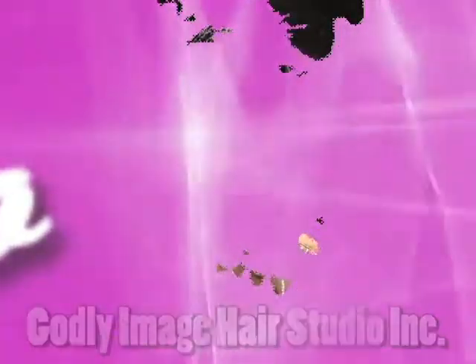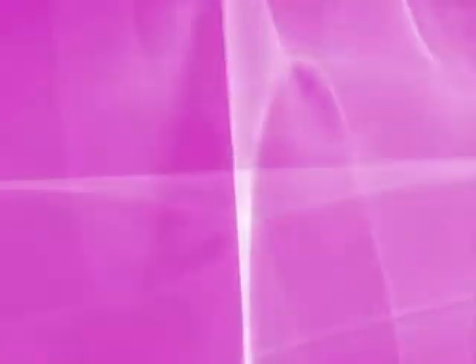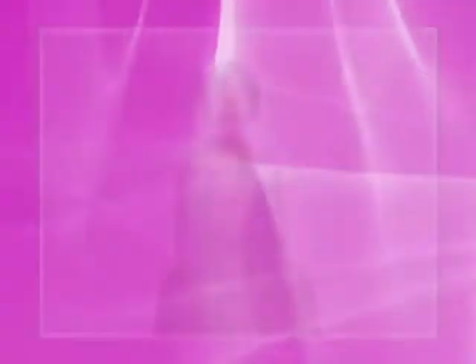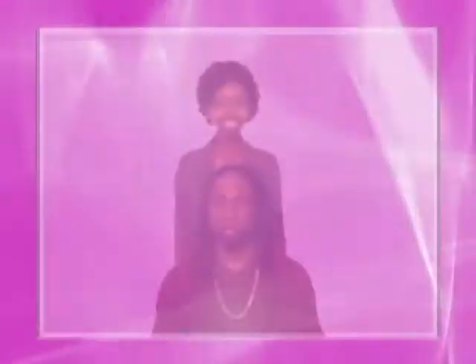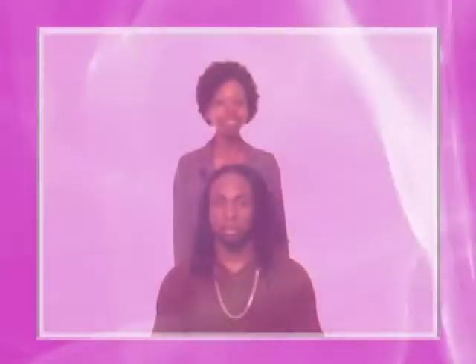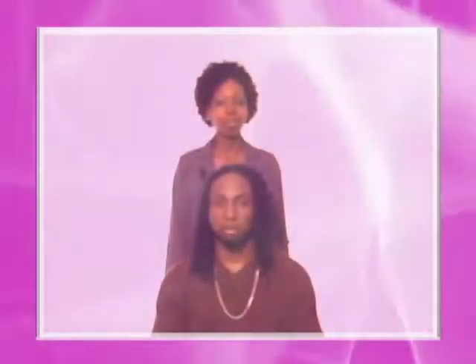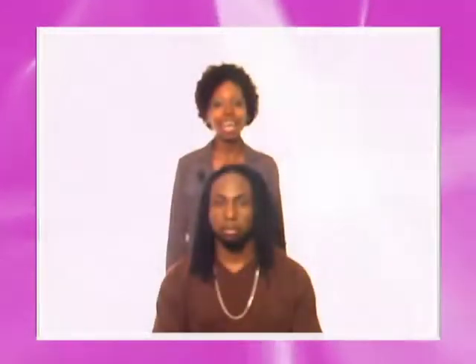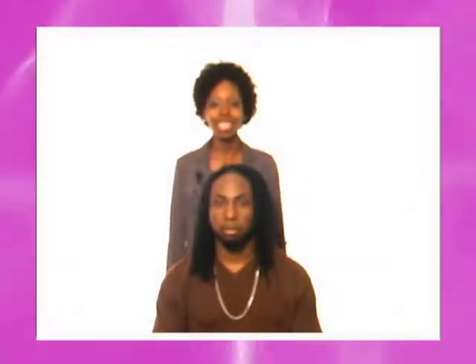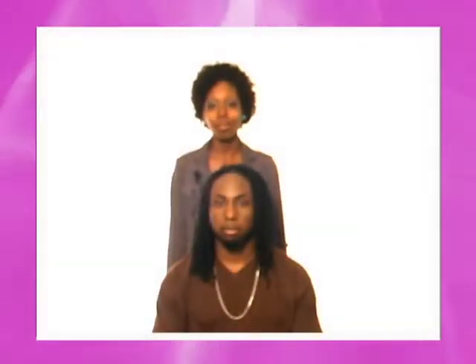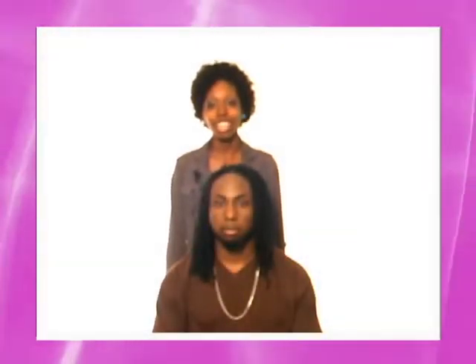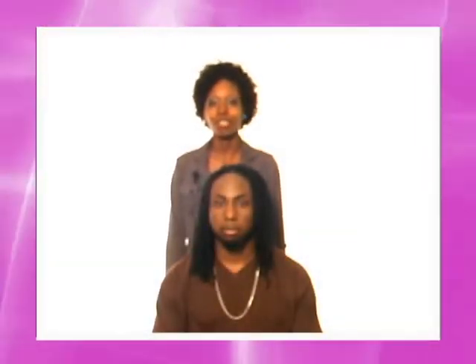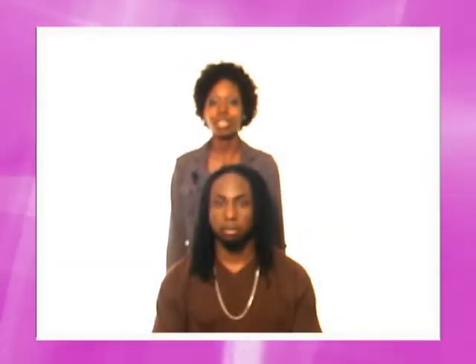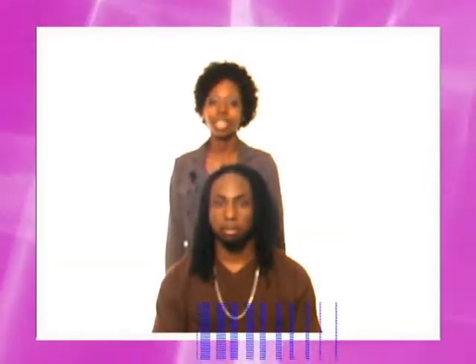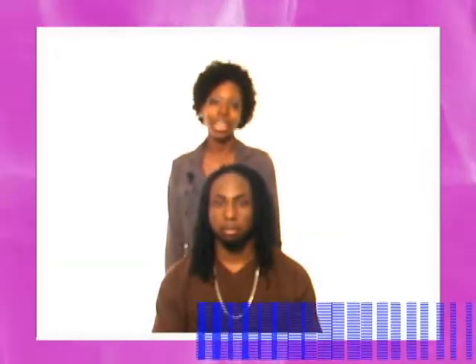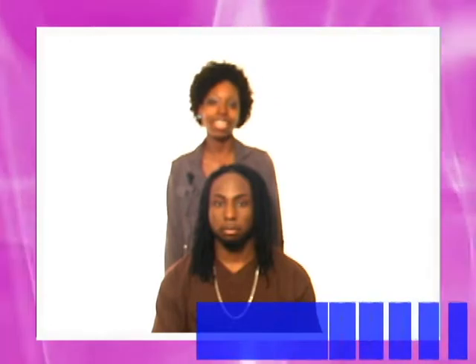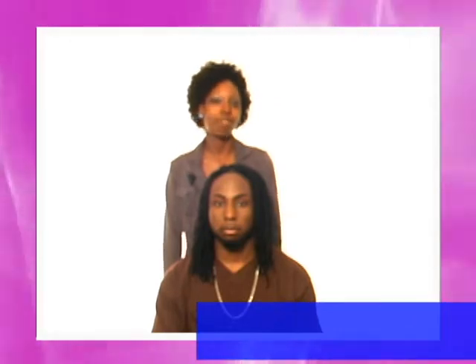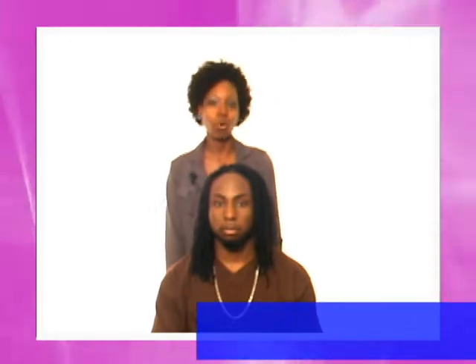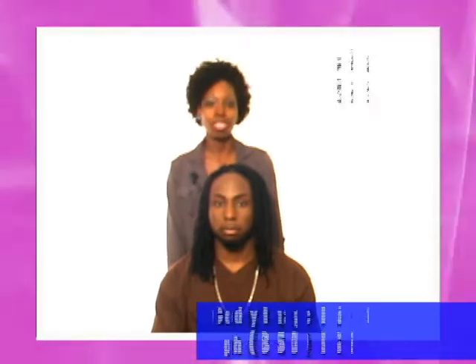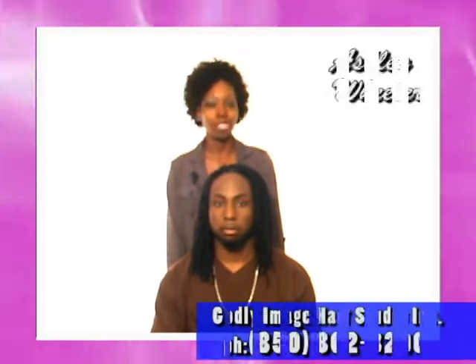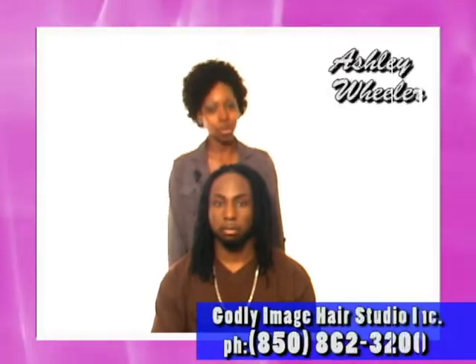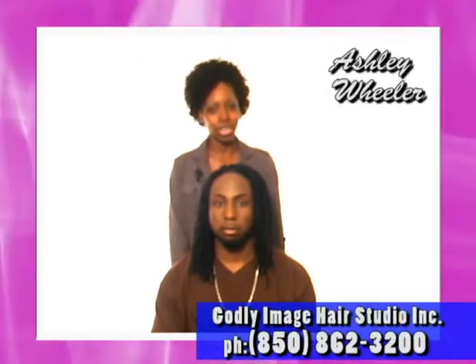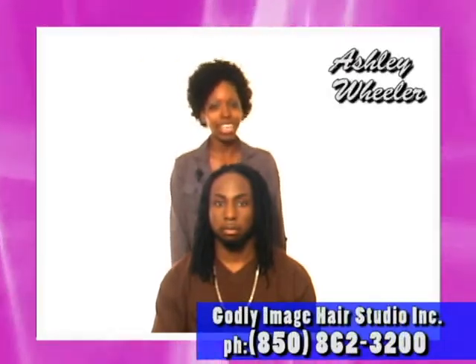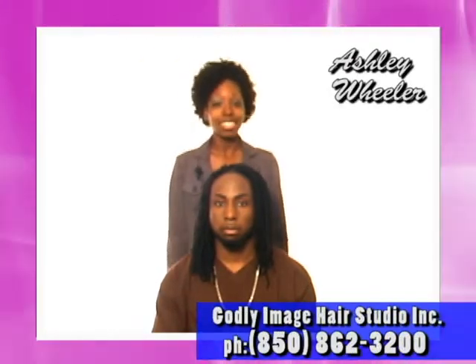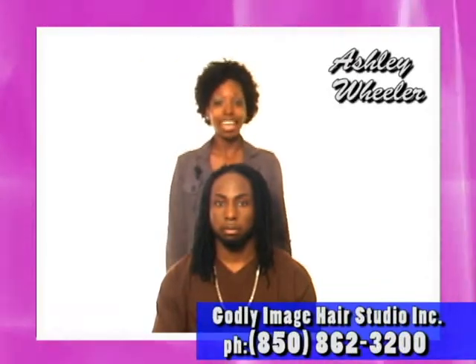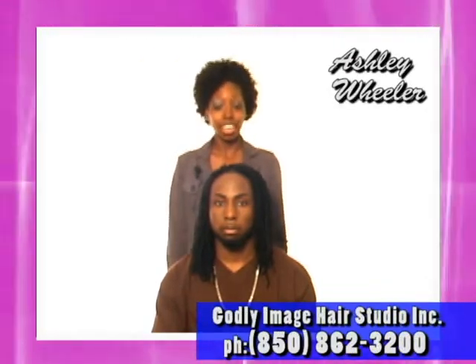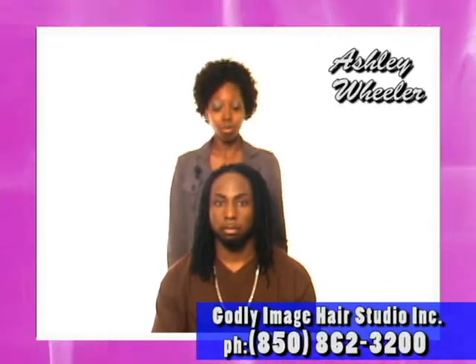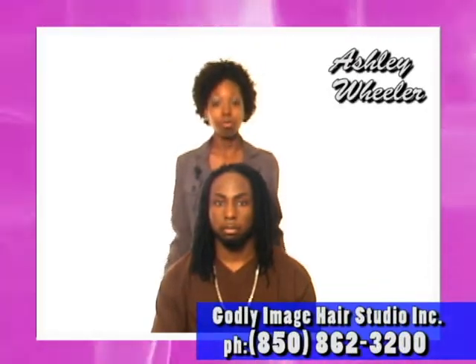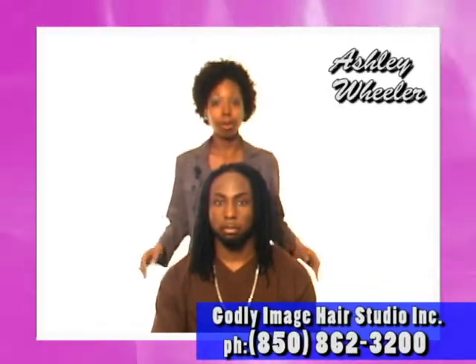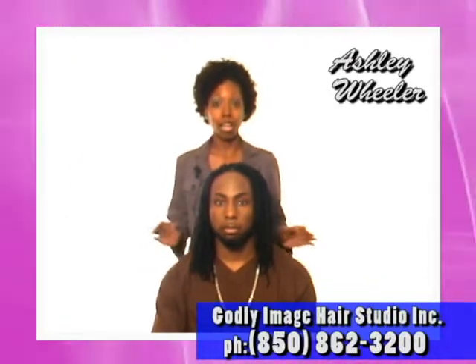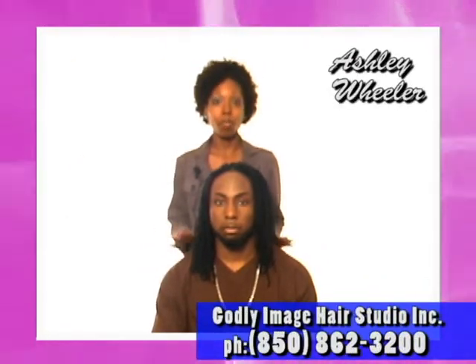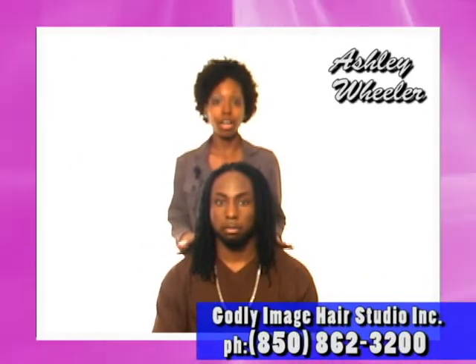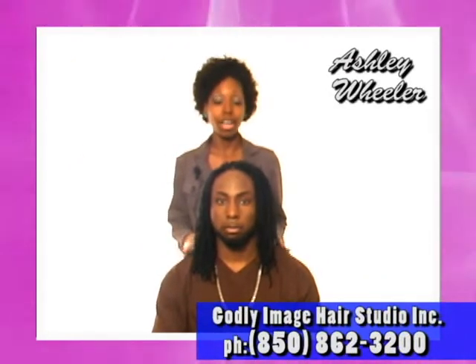This is Ashley from Godly Image Hair Studio, located in Fort Walton Beach, Florida. Today I have with you my model, Mark.